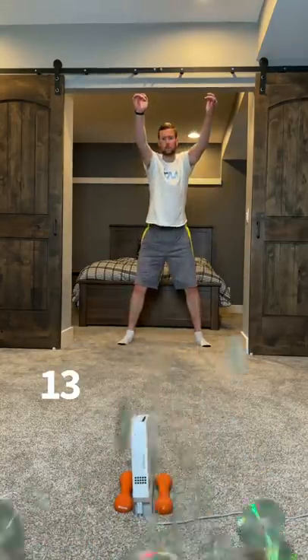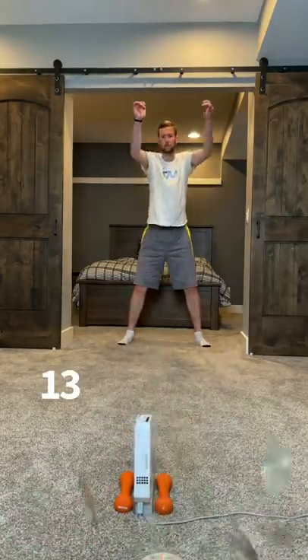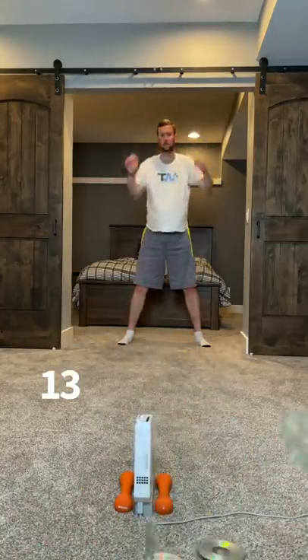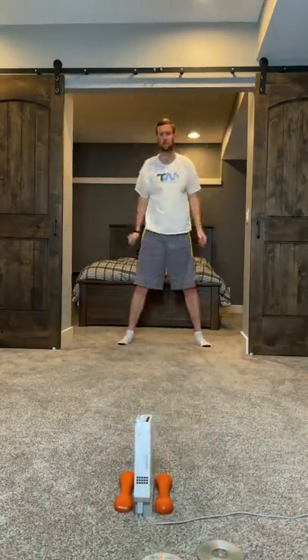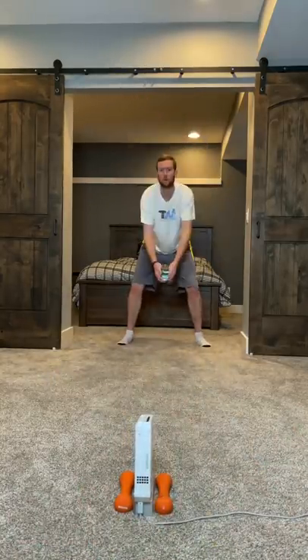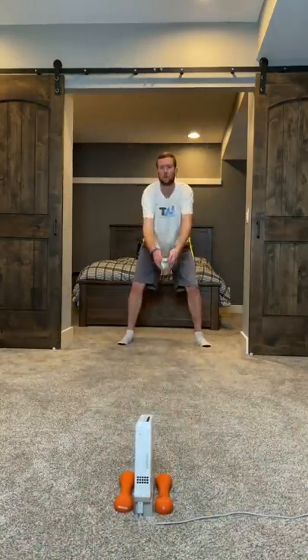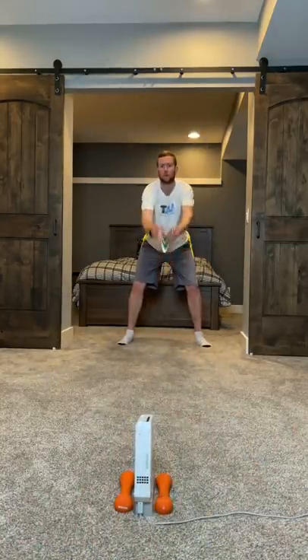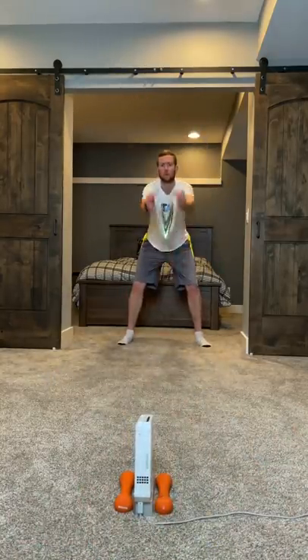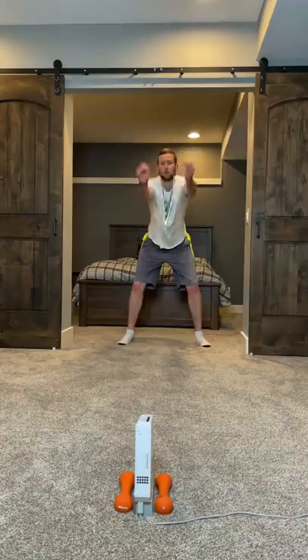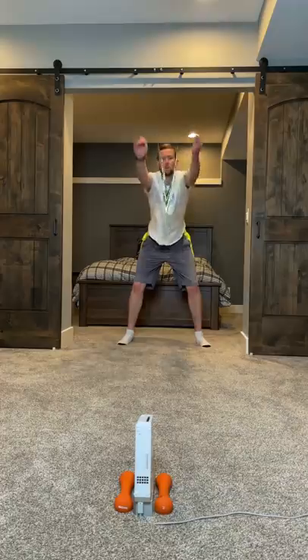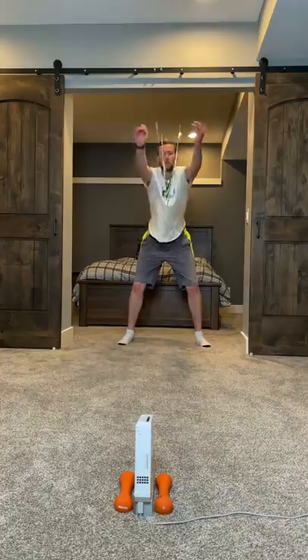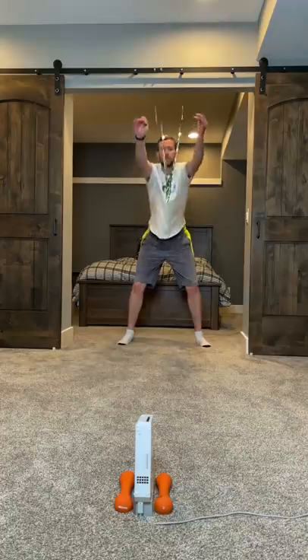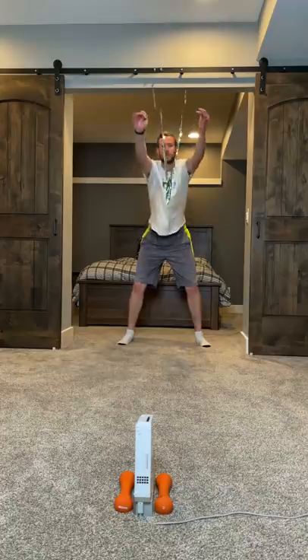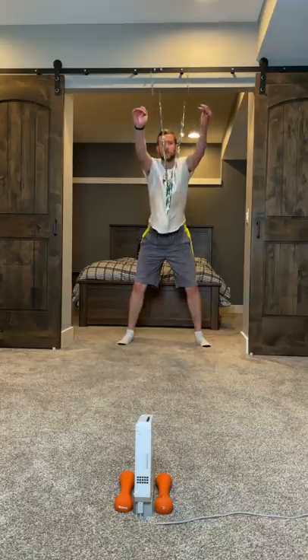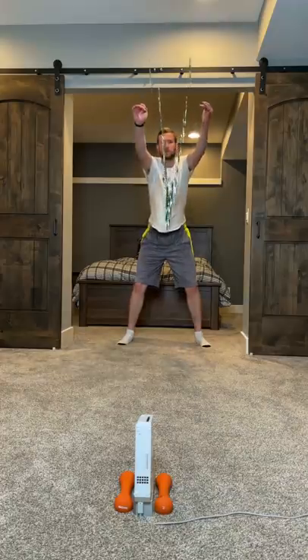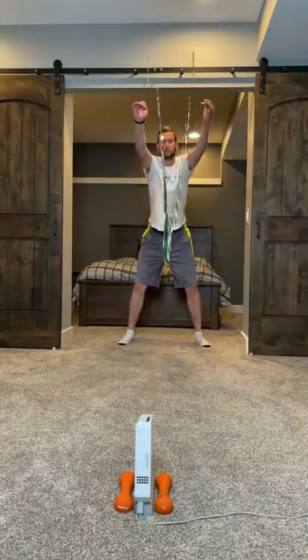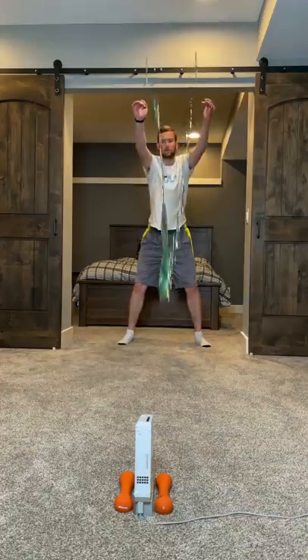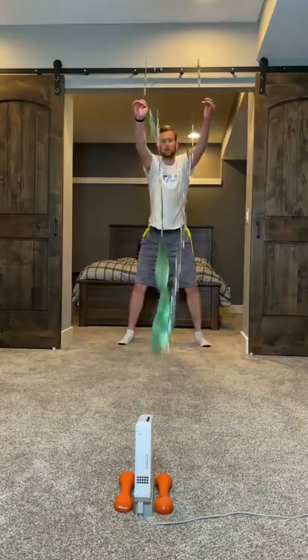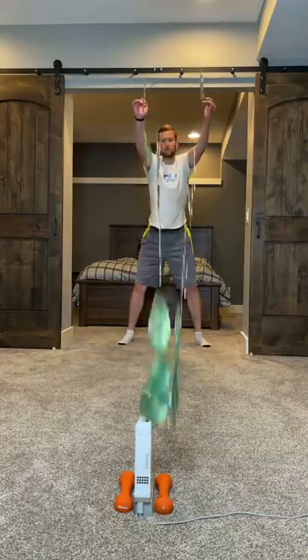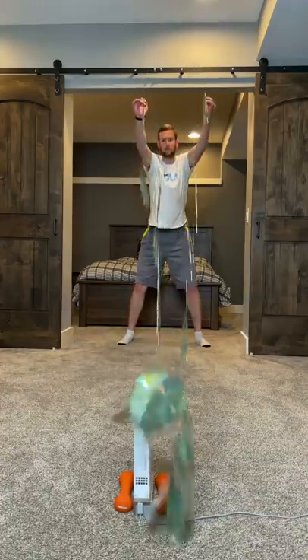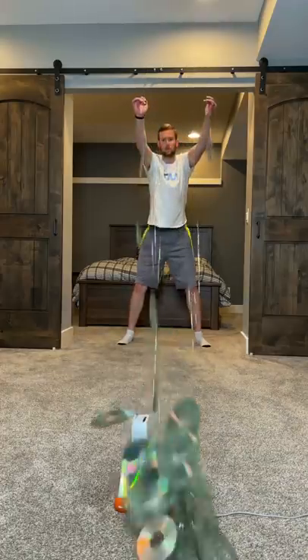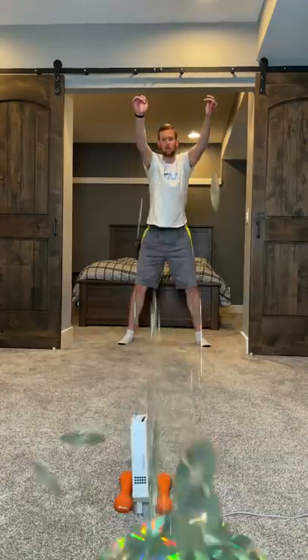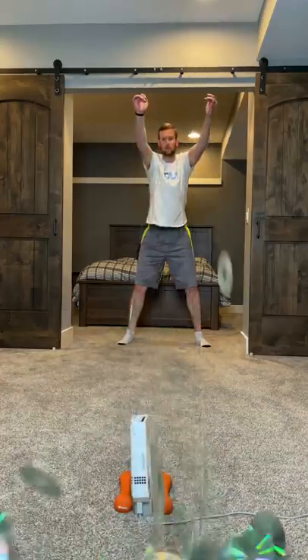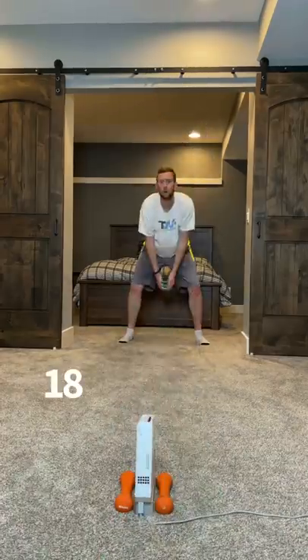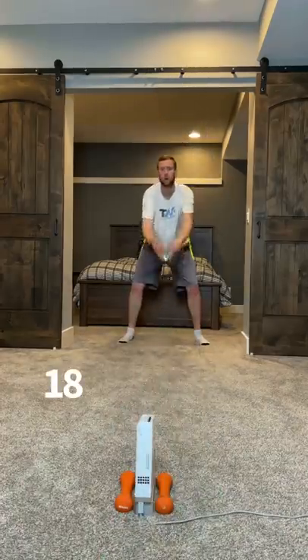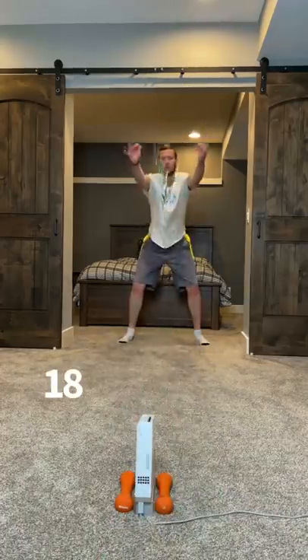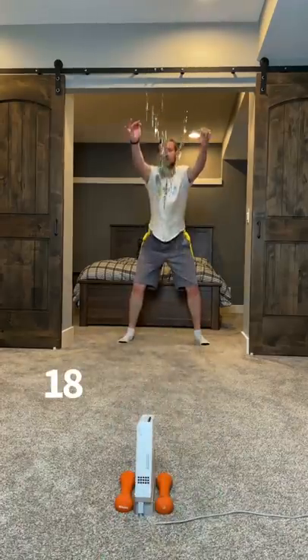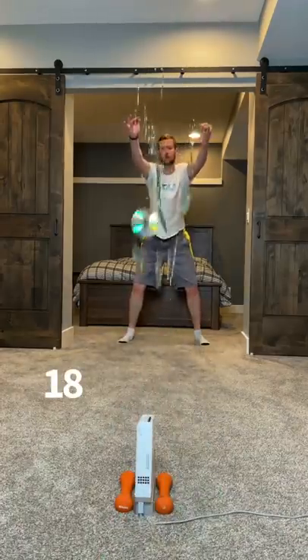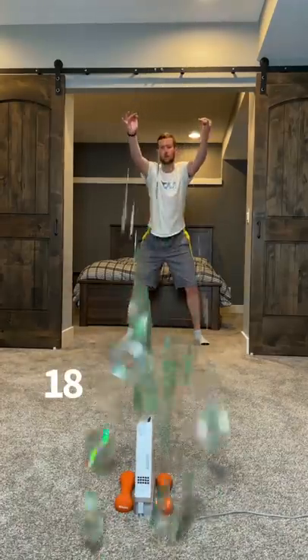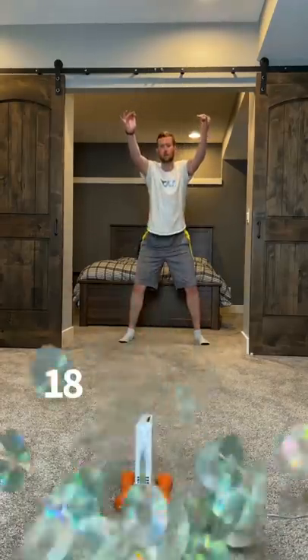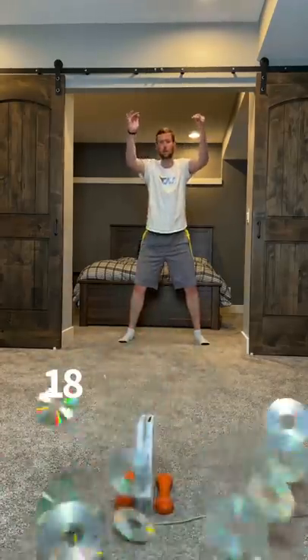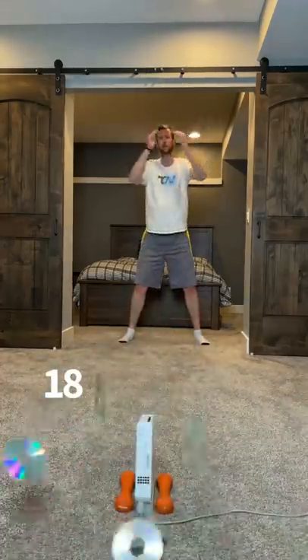Can we just take a moment to appreciate this perfect flying V? Alright, back to it. We're almost there.